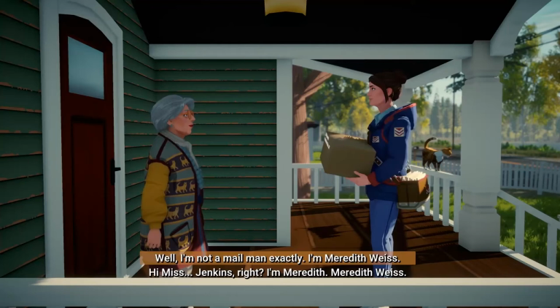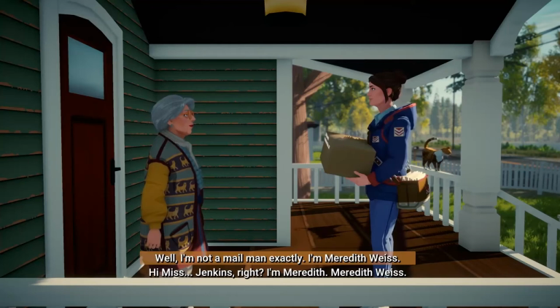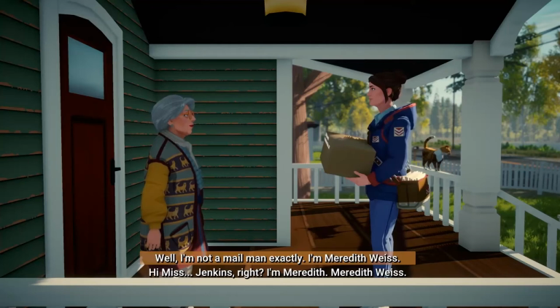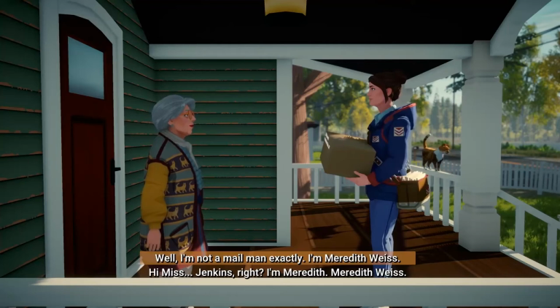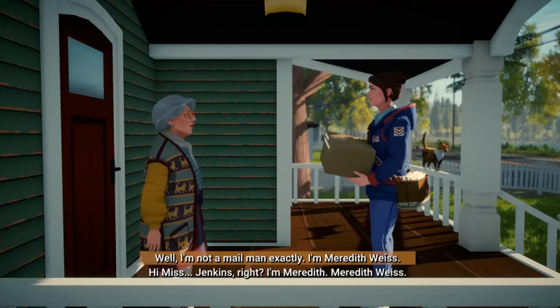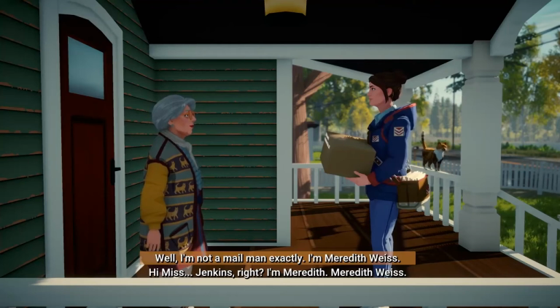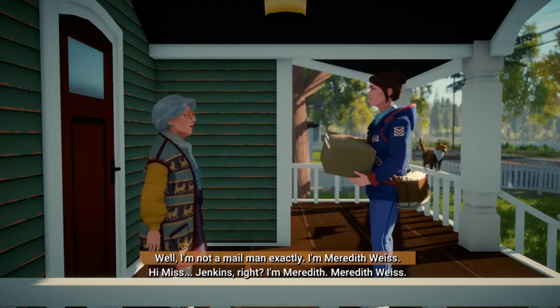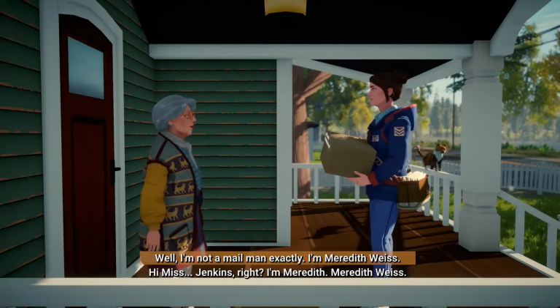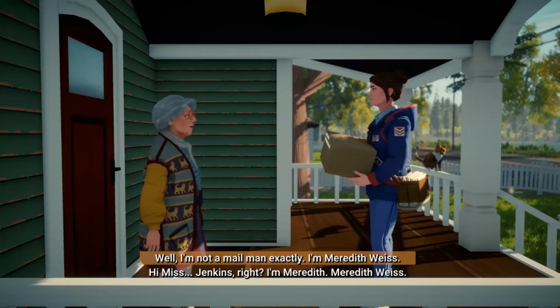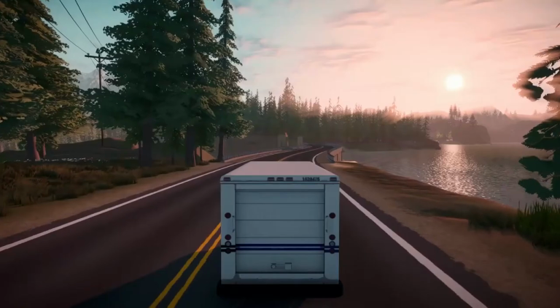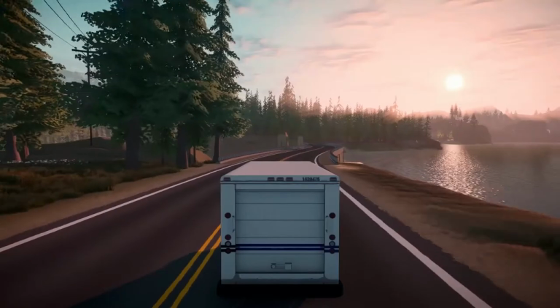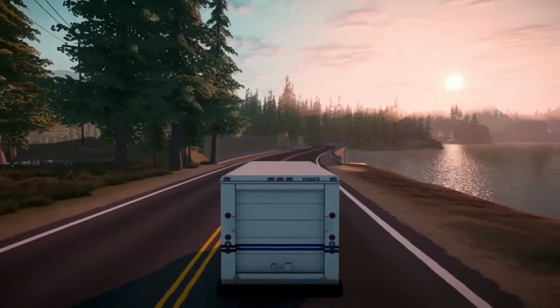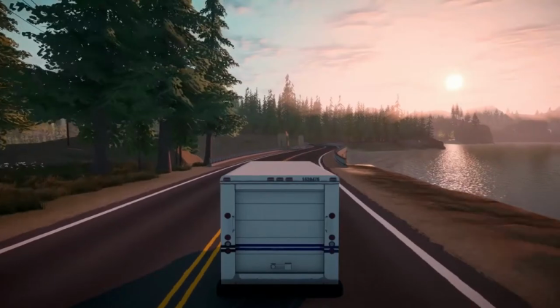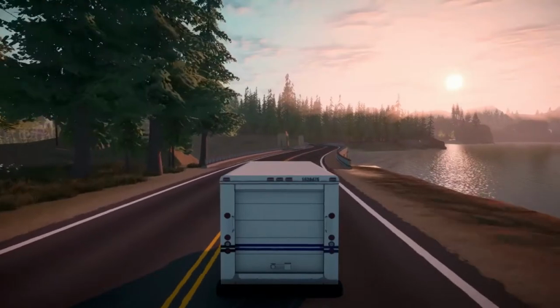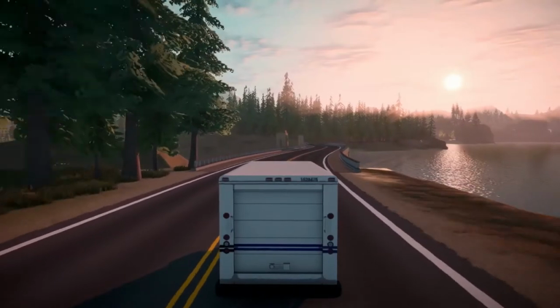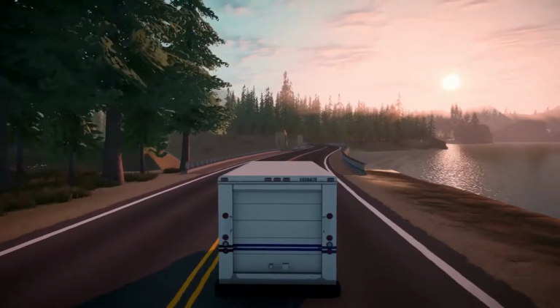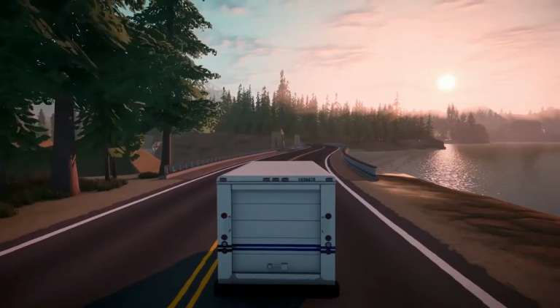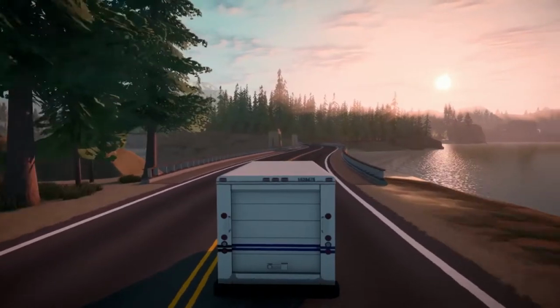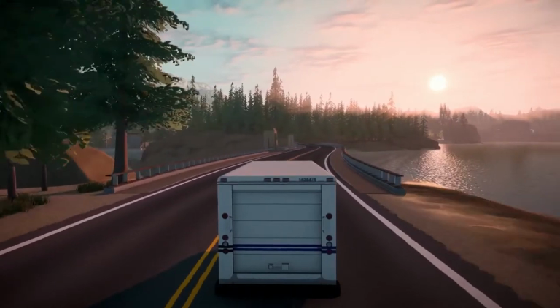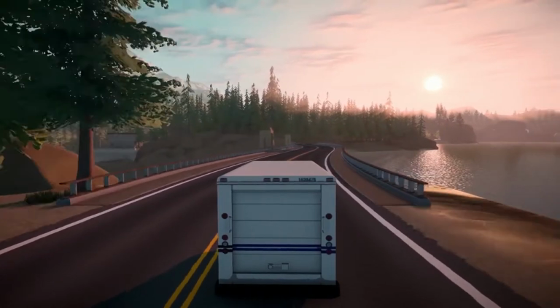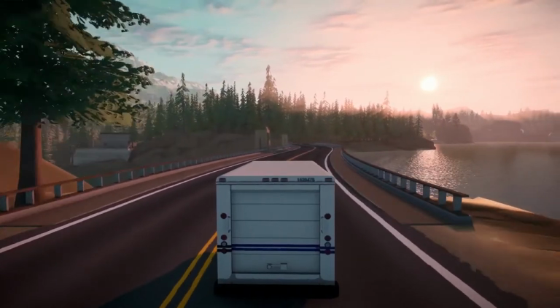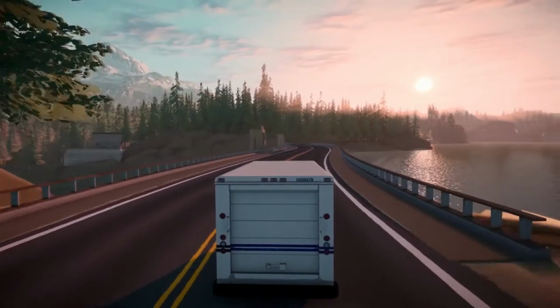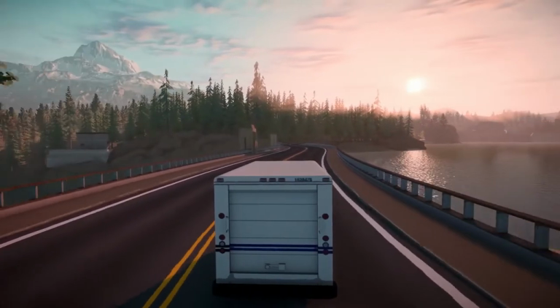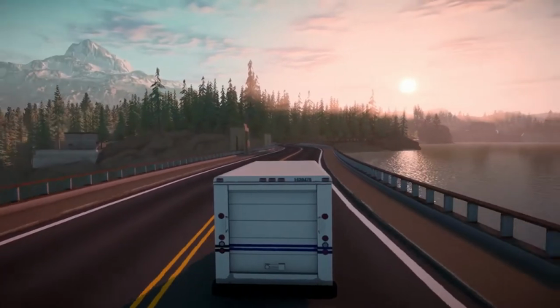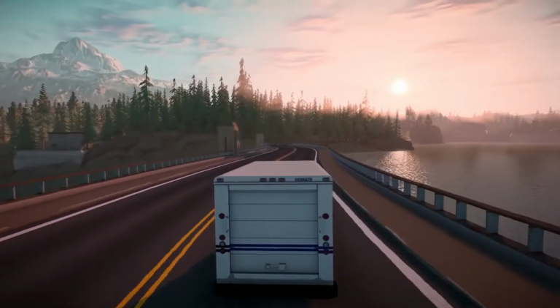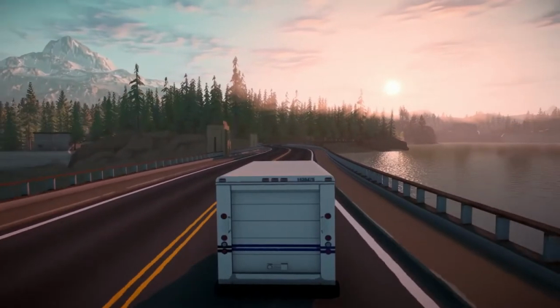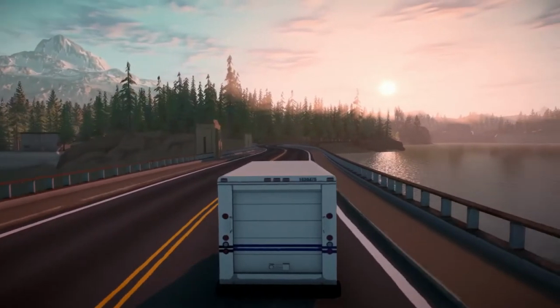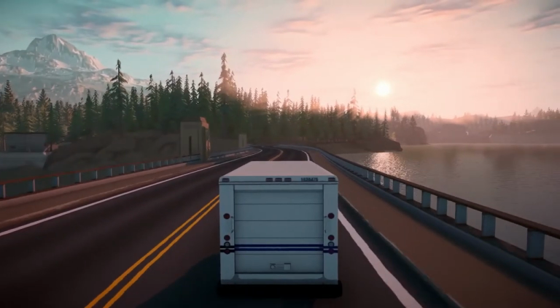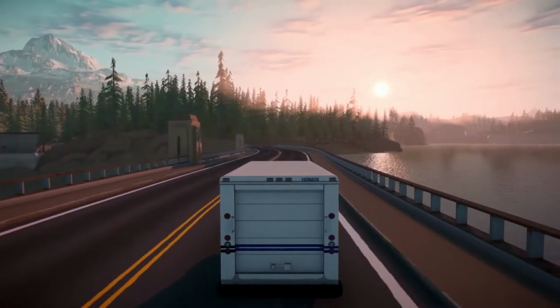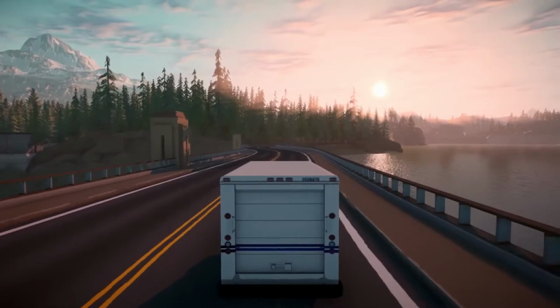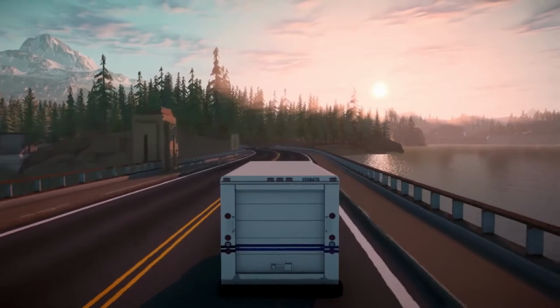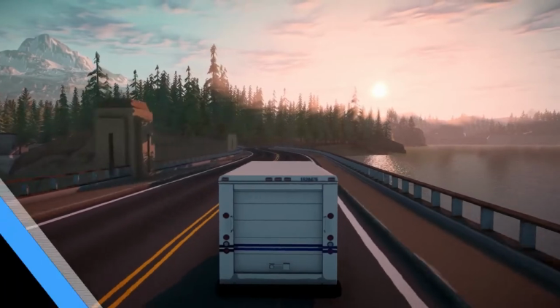Hi, I'm Epak from MinigameGuides. Today I want to show you how you can get each of the 10 hidden achievements in Lake. Let's go!